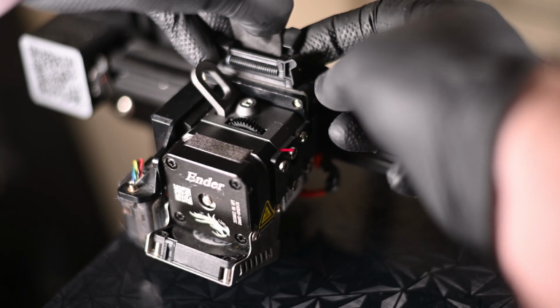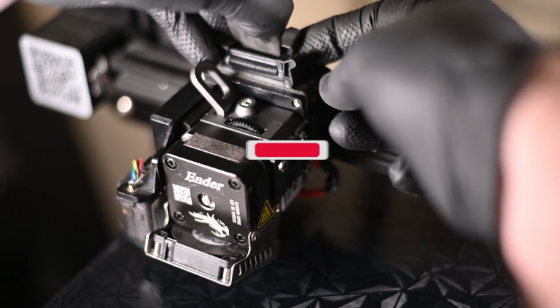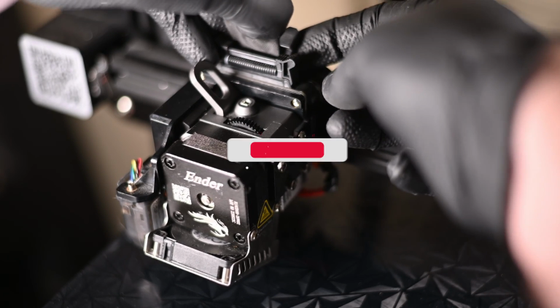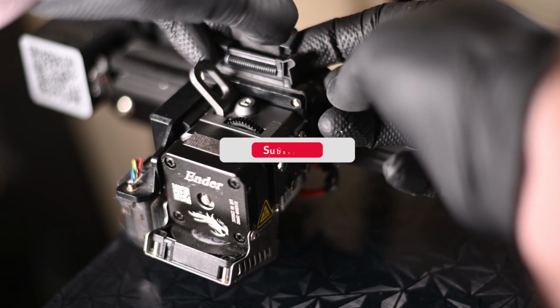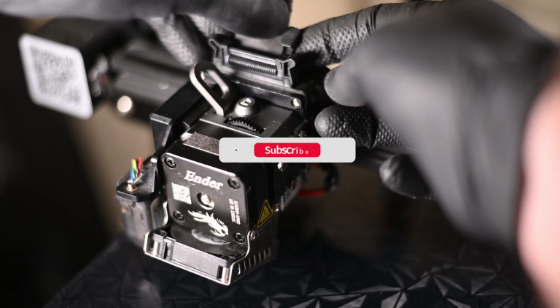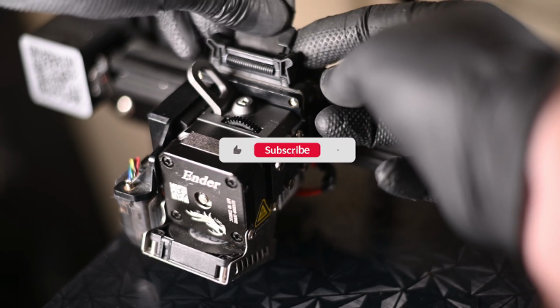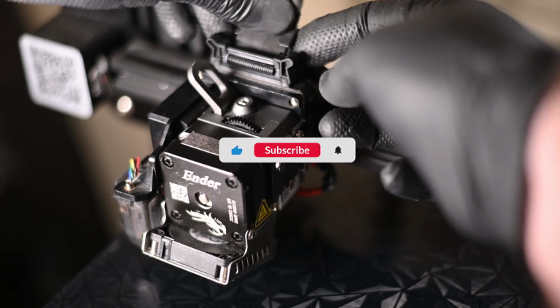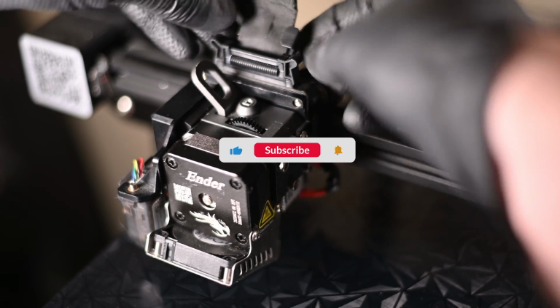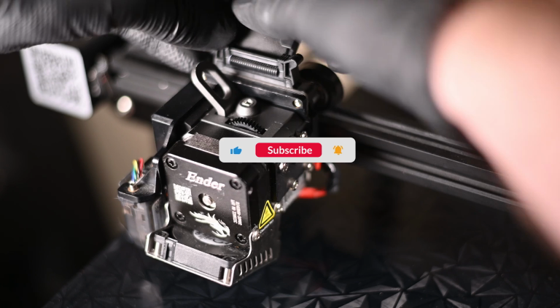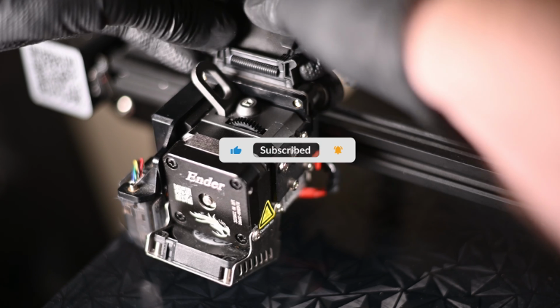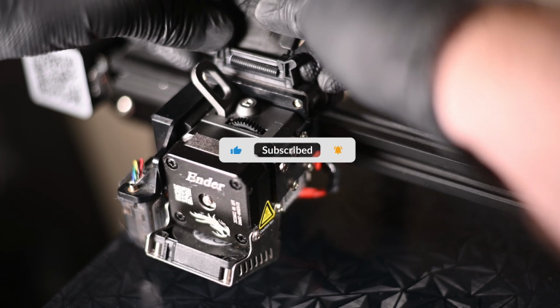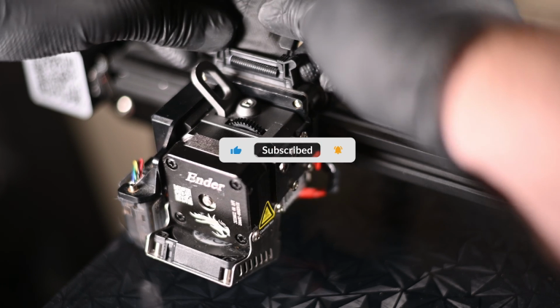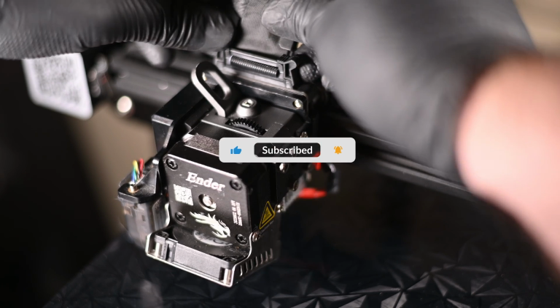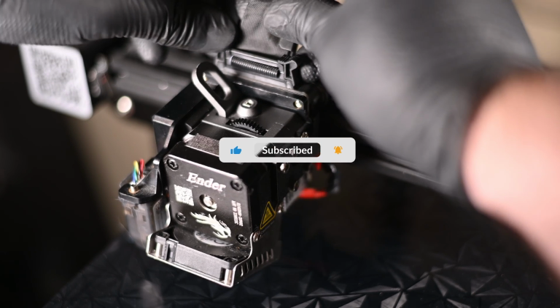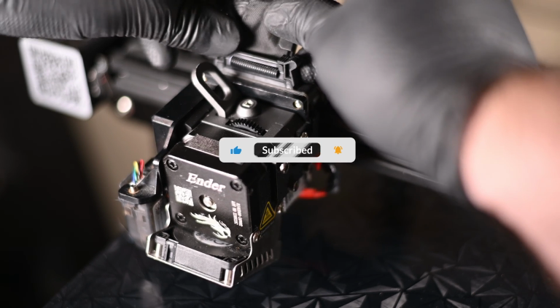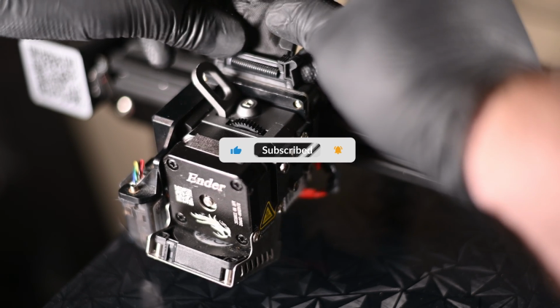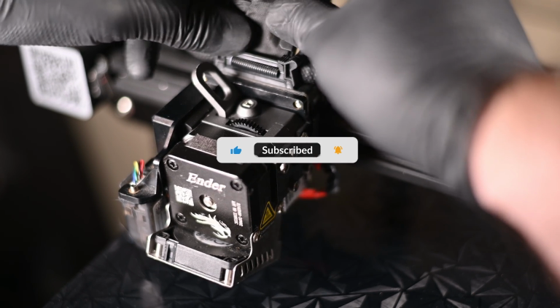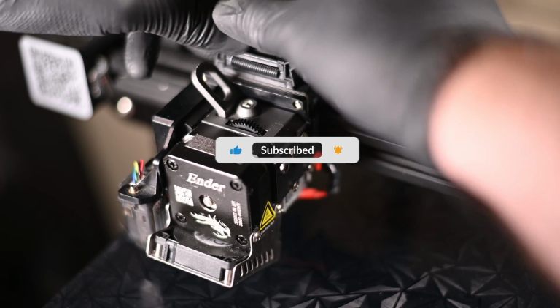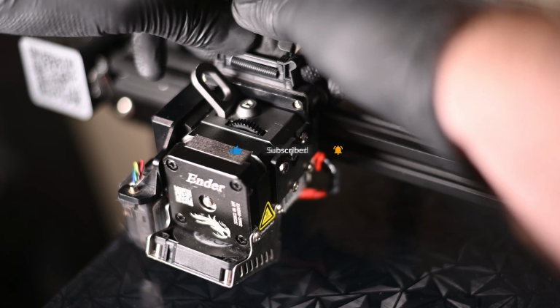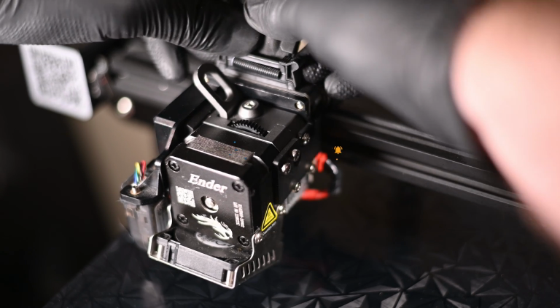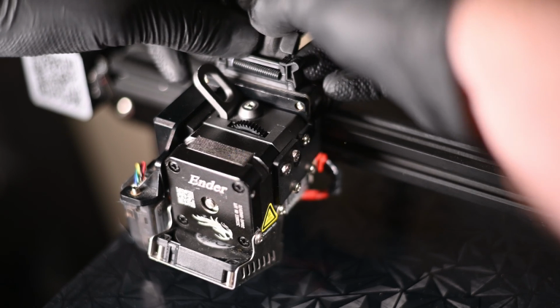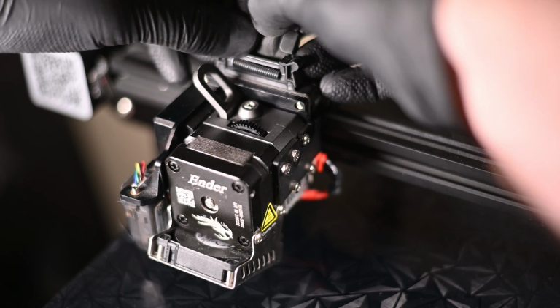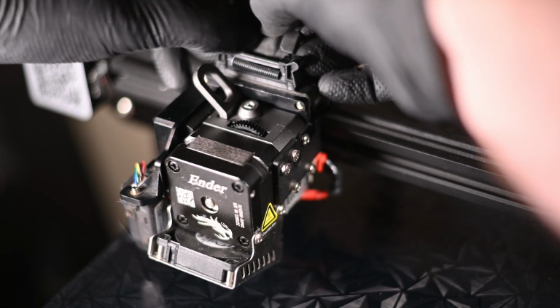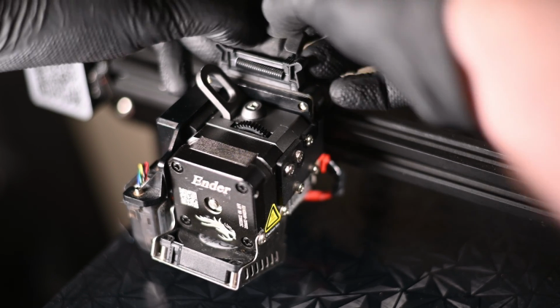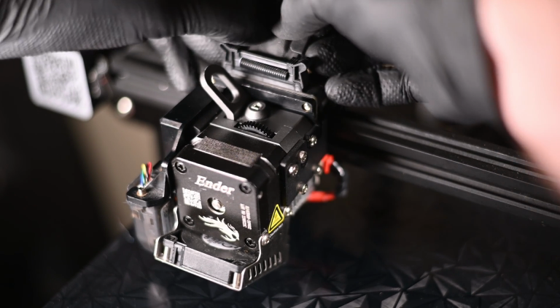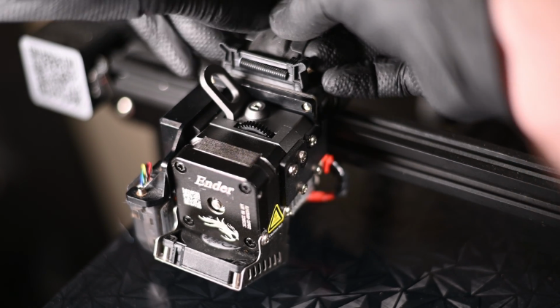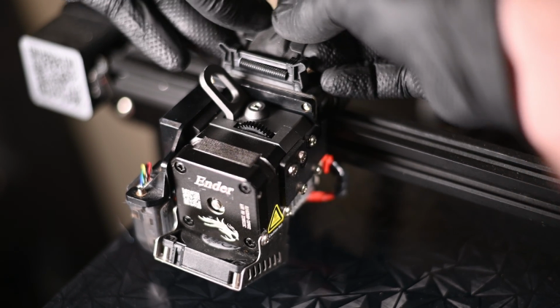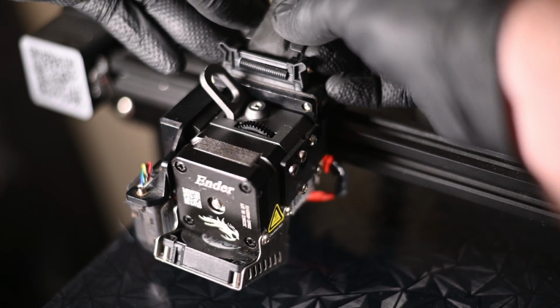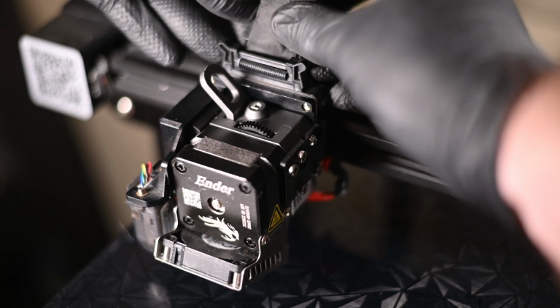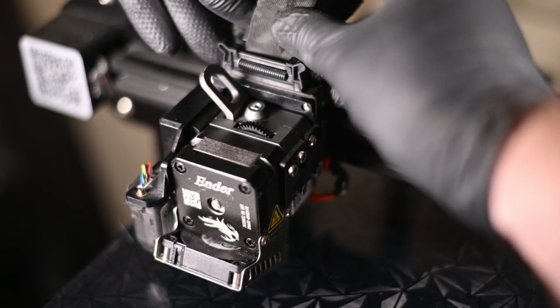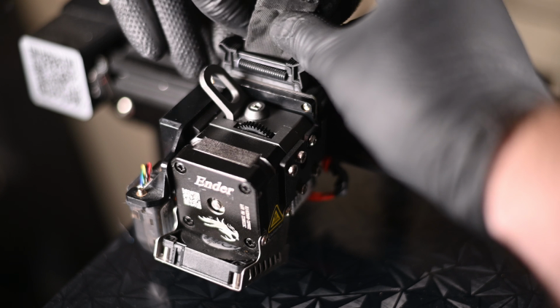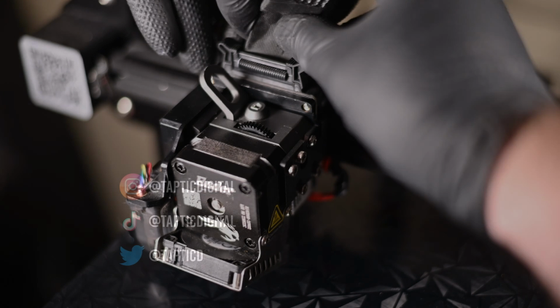Back in business. If you want to see some other cool 3D printing stuff, check out some of my videos up there in the corner. Thanks for watching — I'll see you next time.